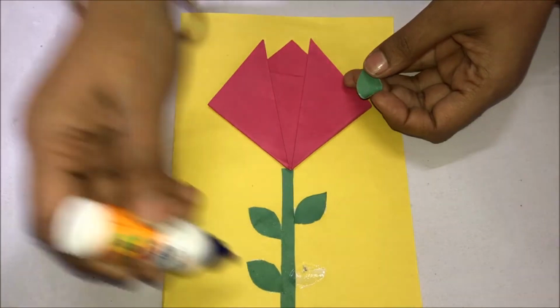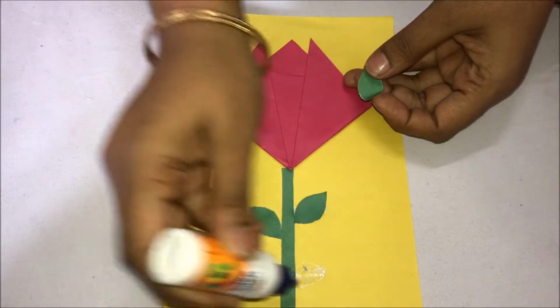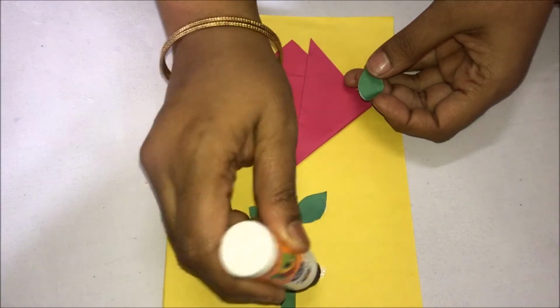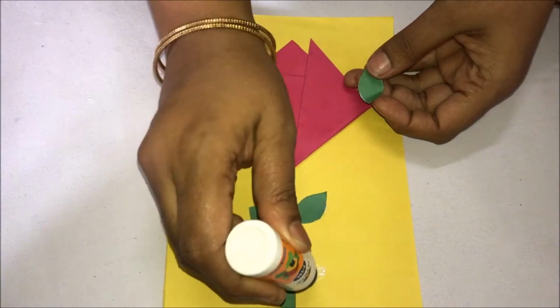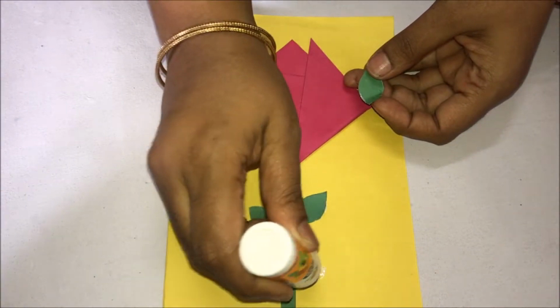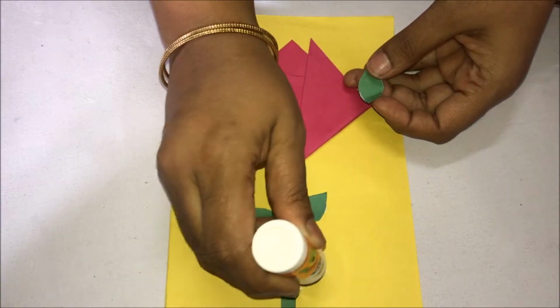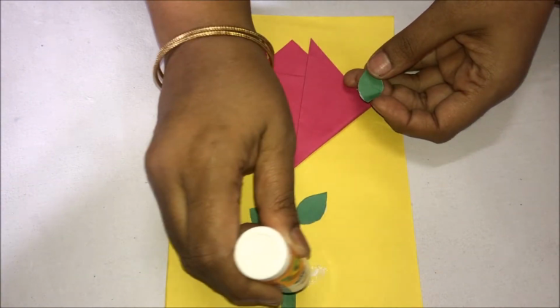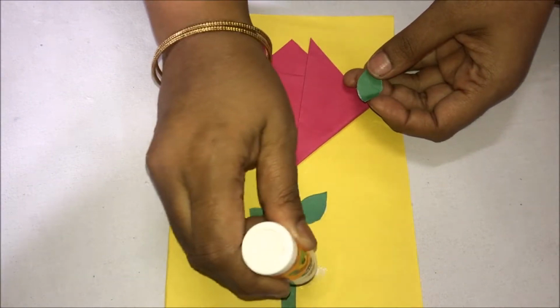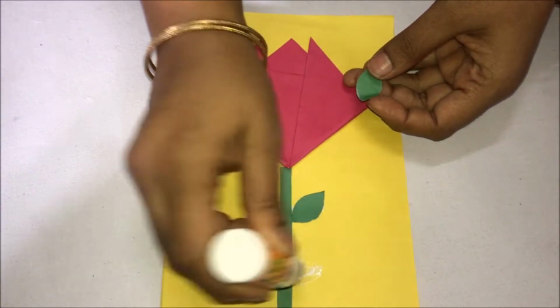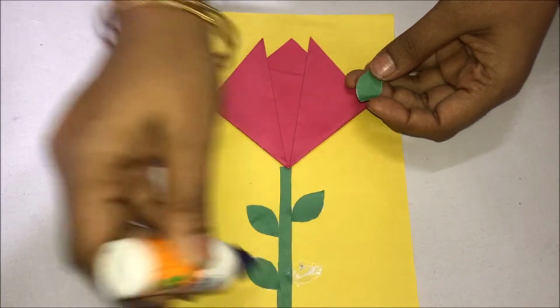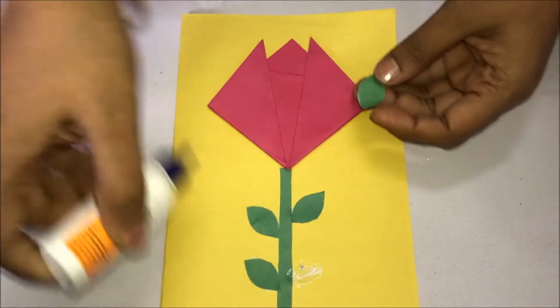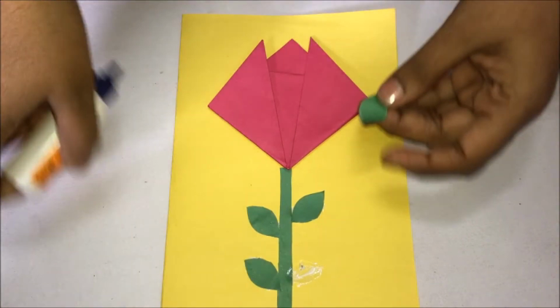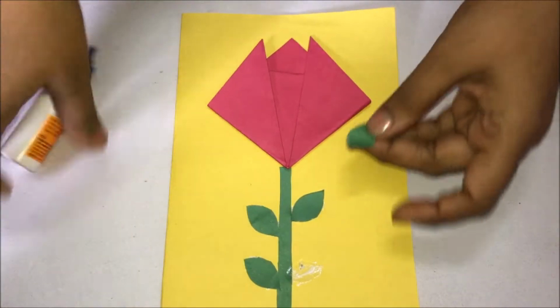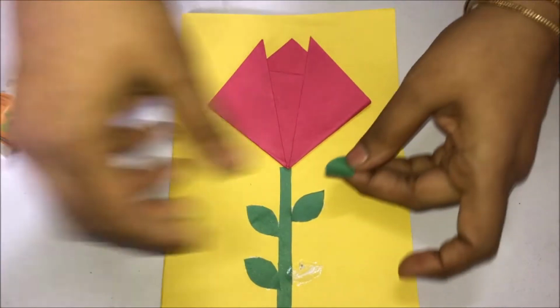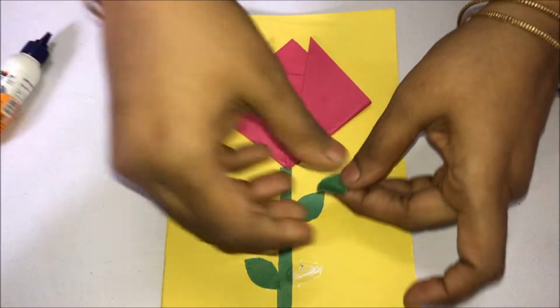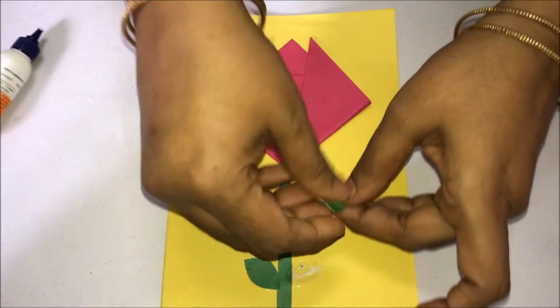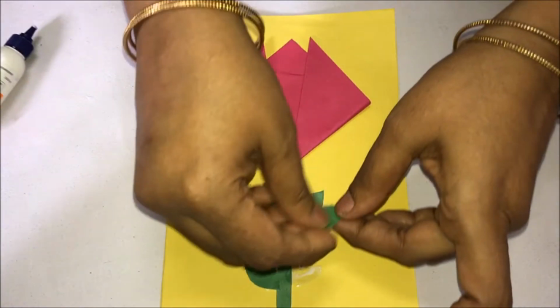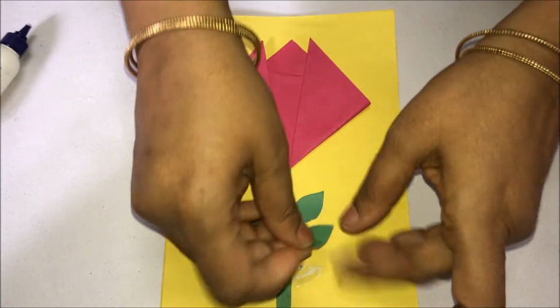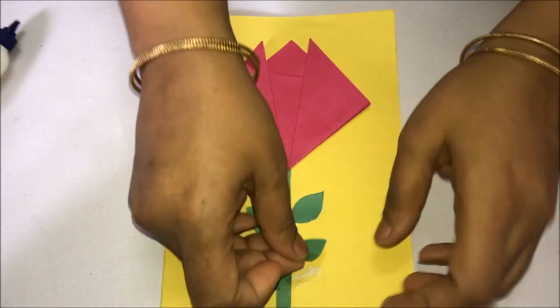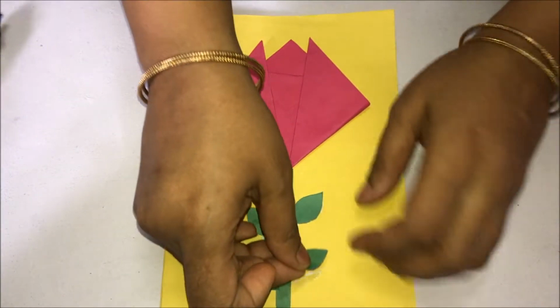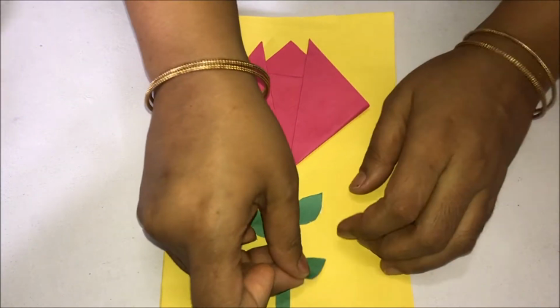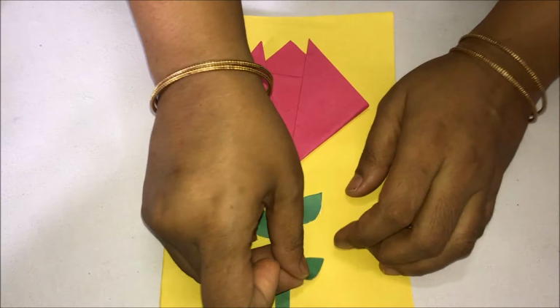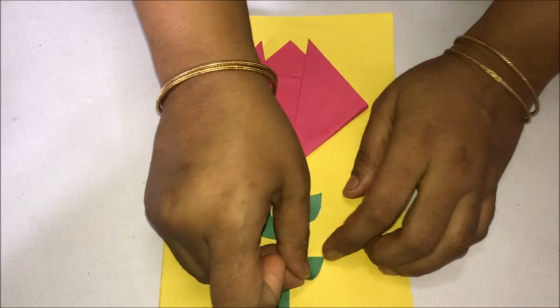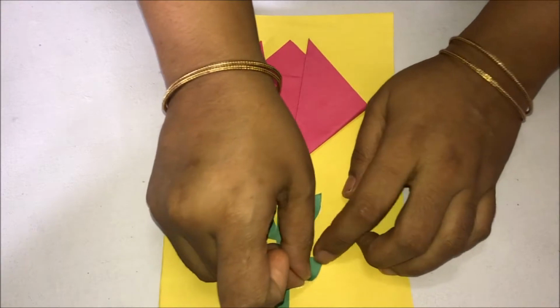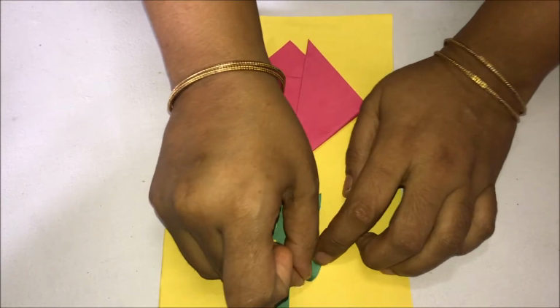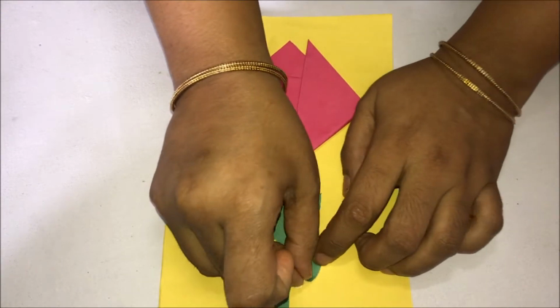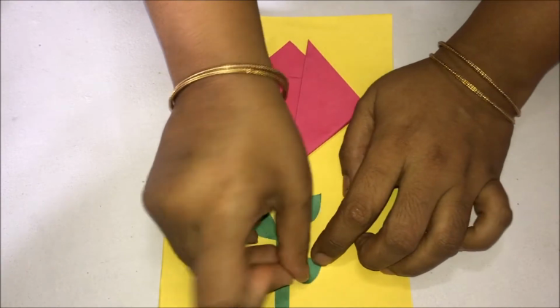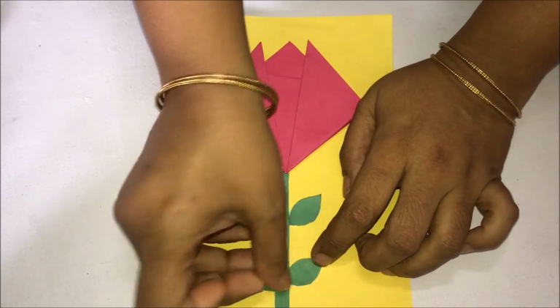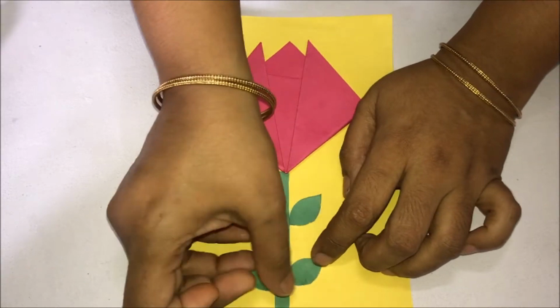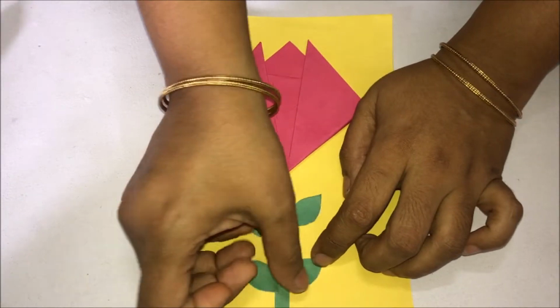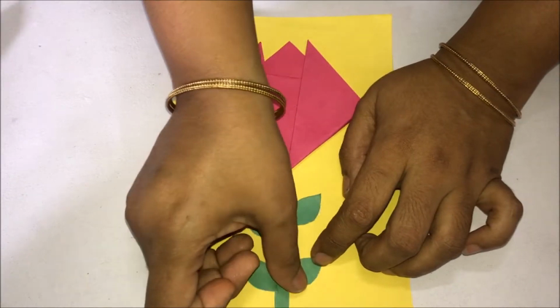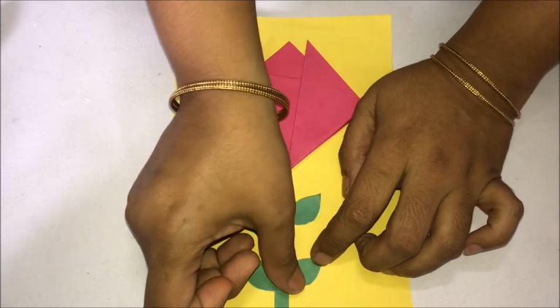The beautiful card is ready. Write 'Happy Birthday' inside, or whatever message you want — you can write that inside. Bye-bye.